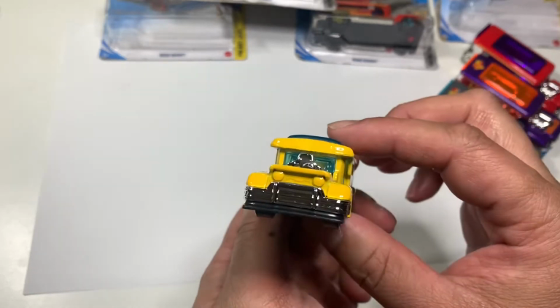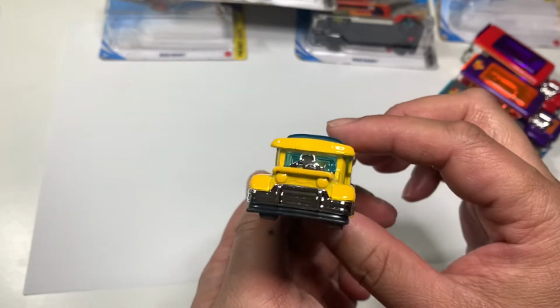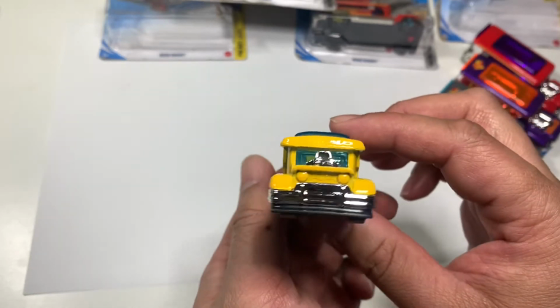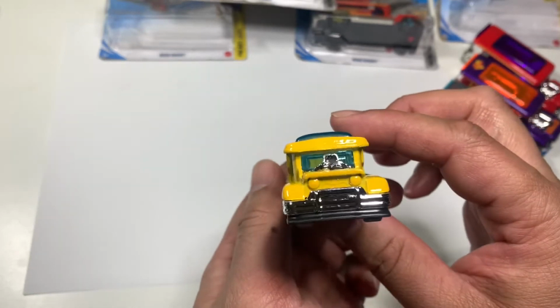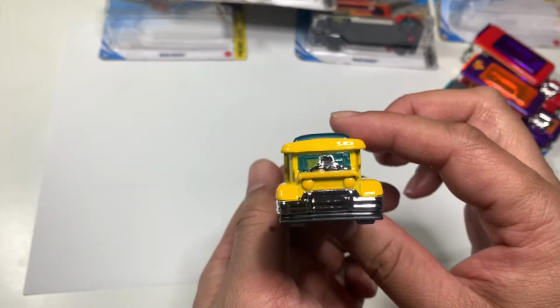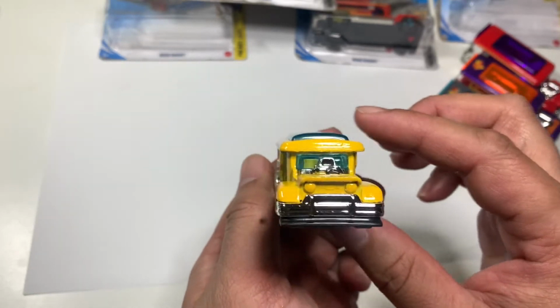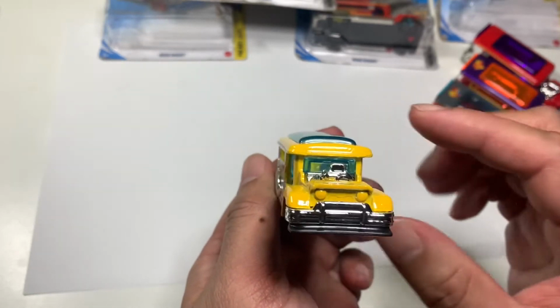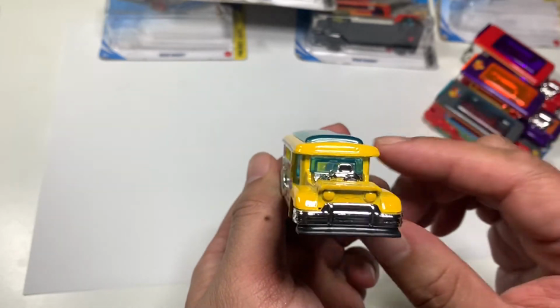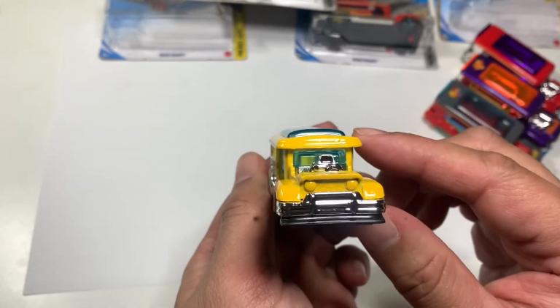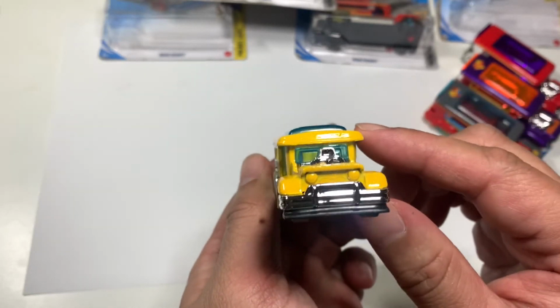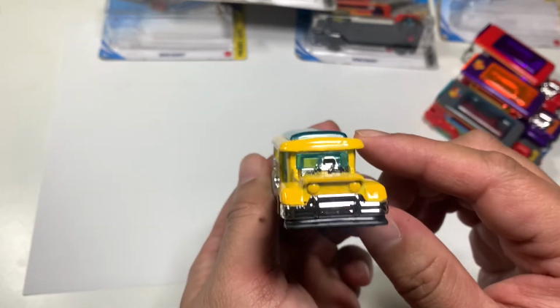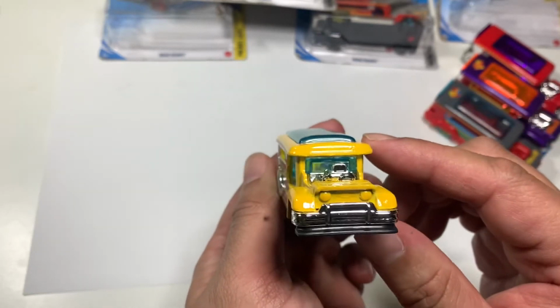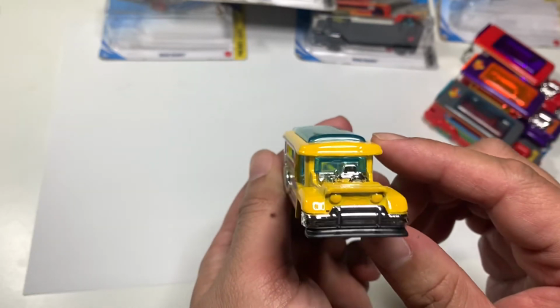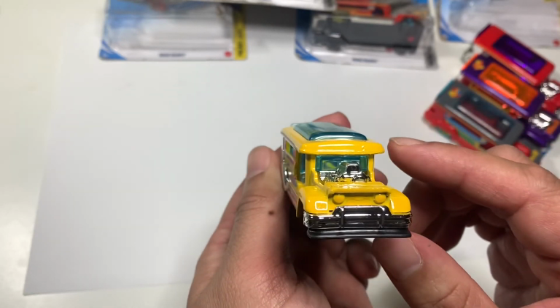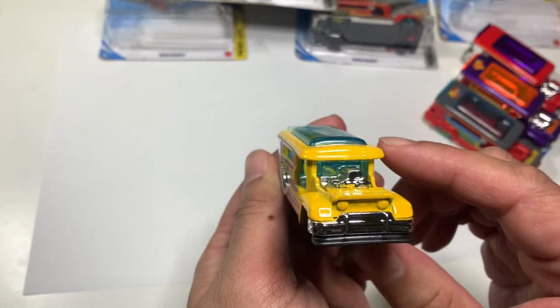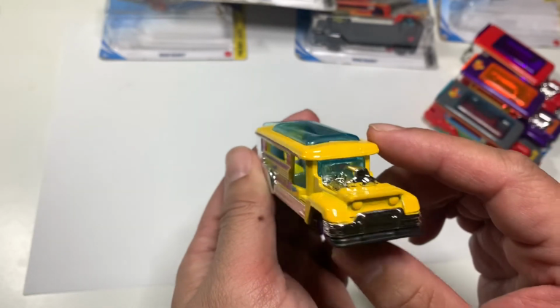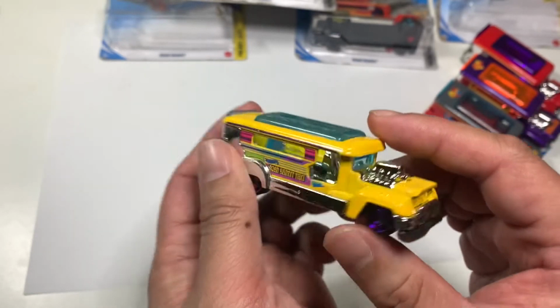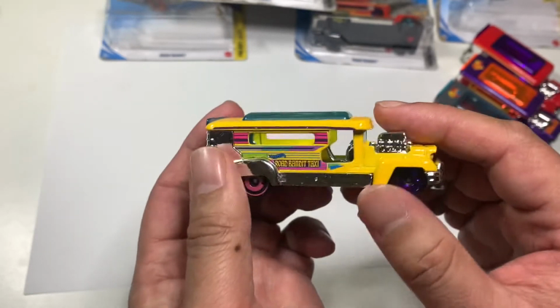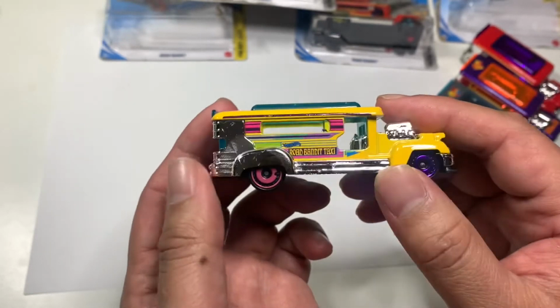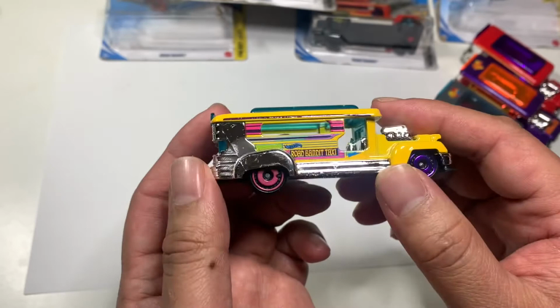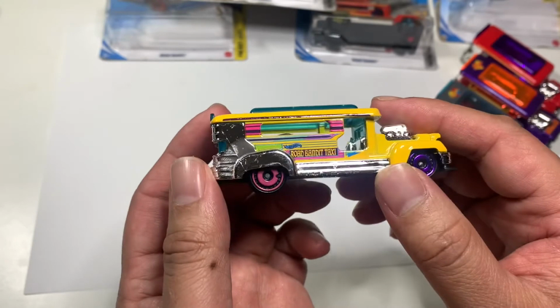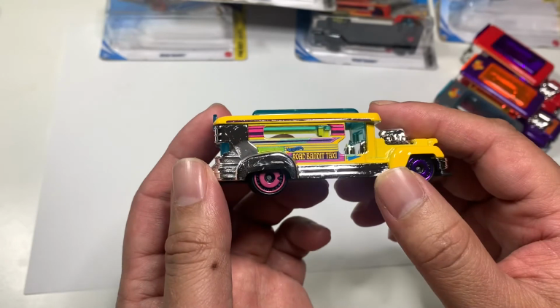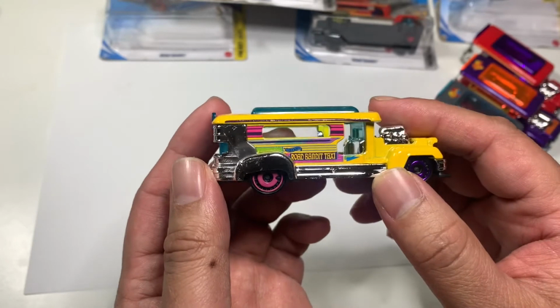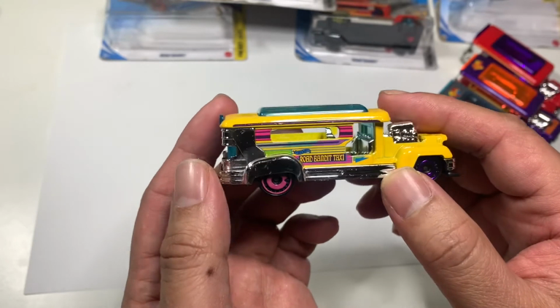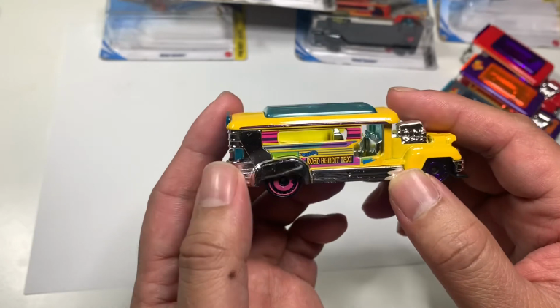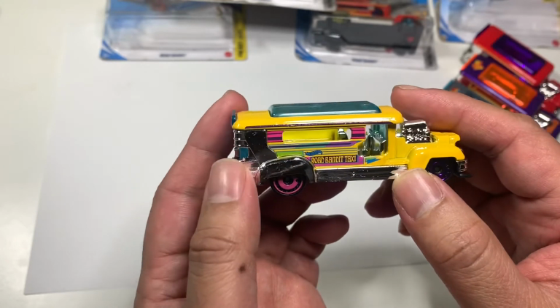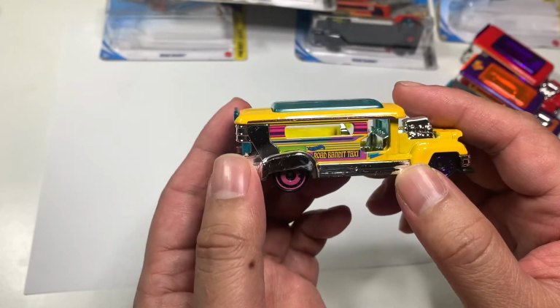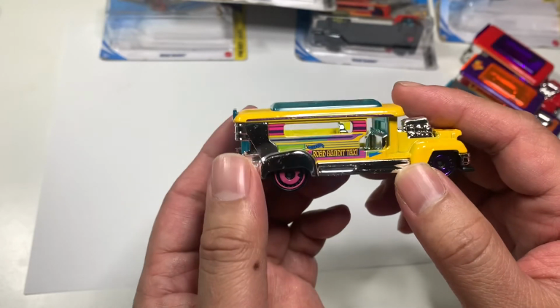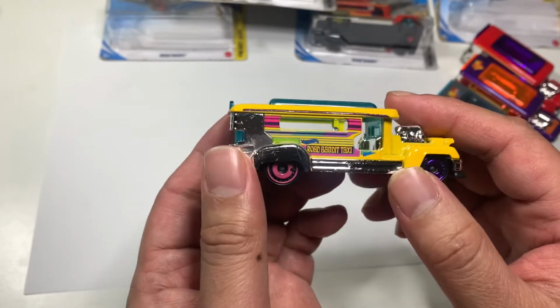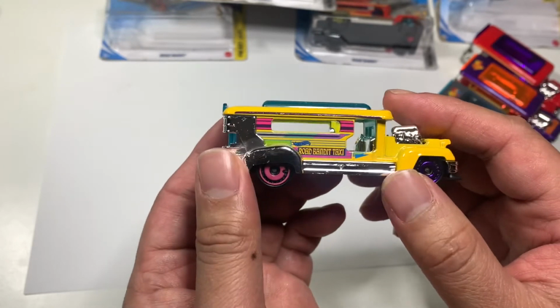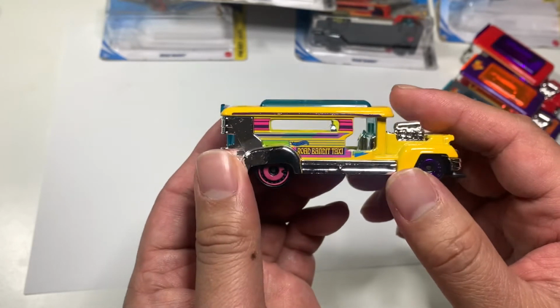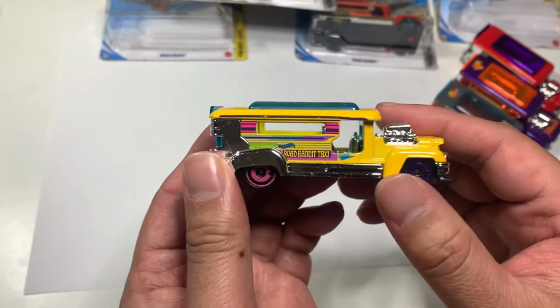On this video, I'll be putting a clip showing what a Philippine Jeepney looks like in real life.